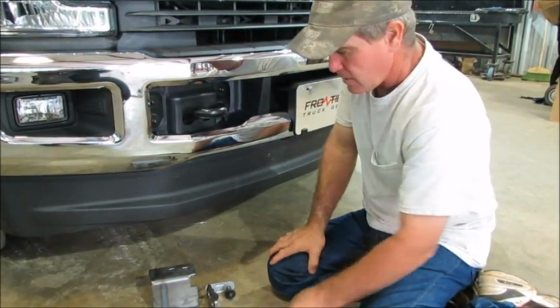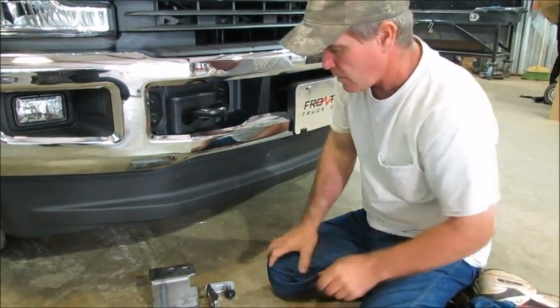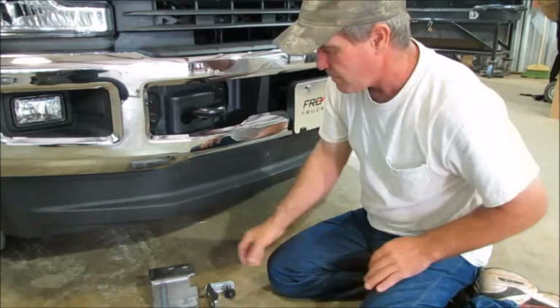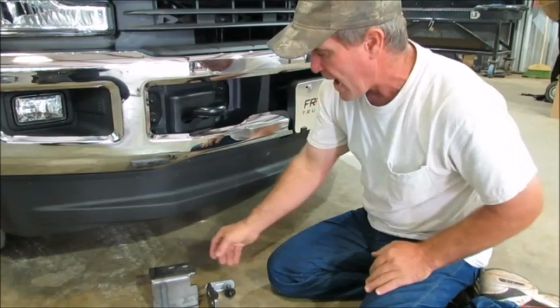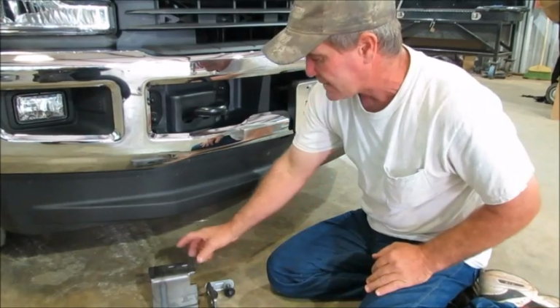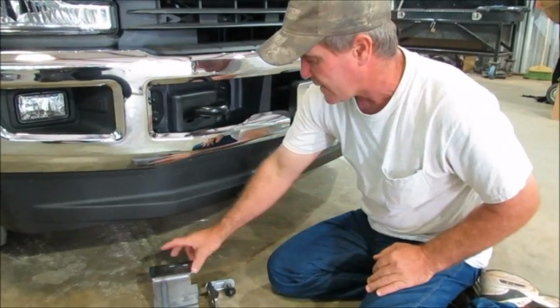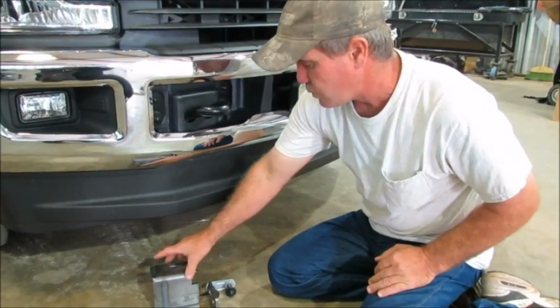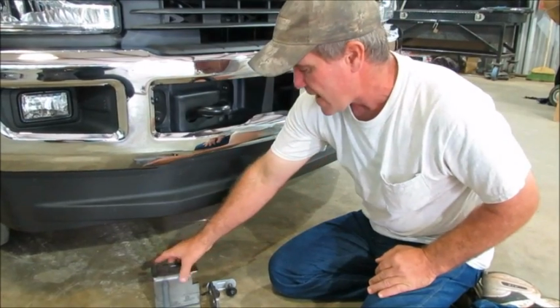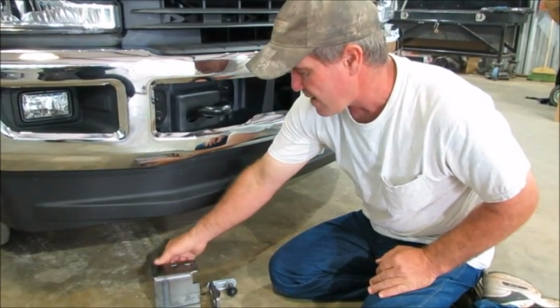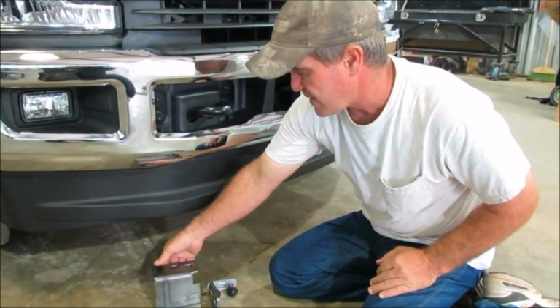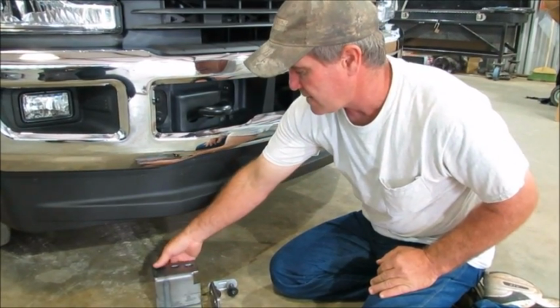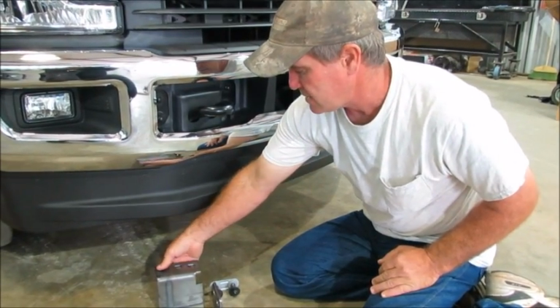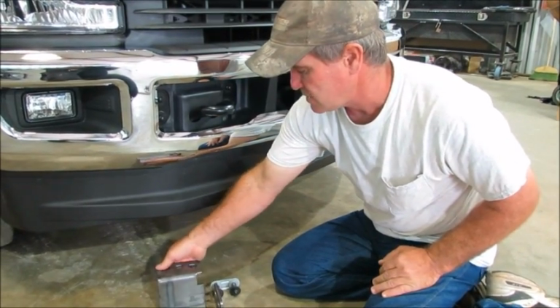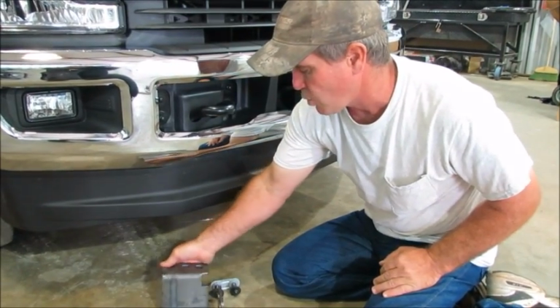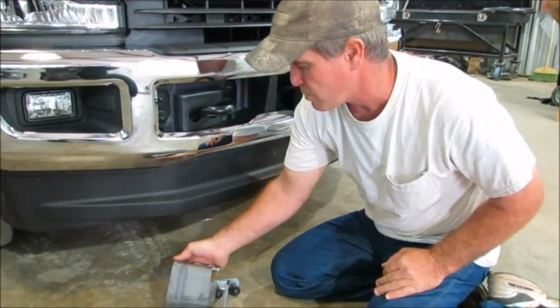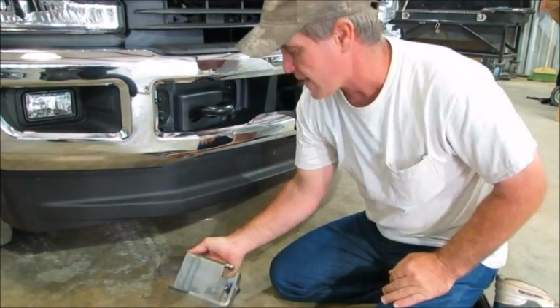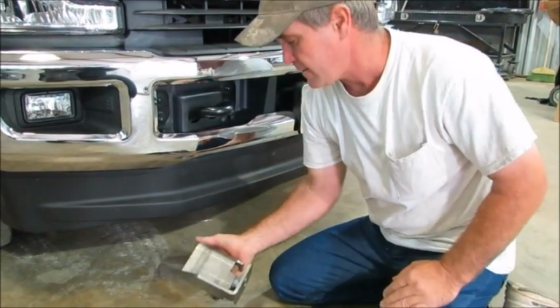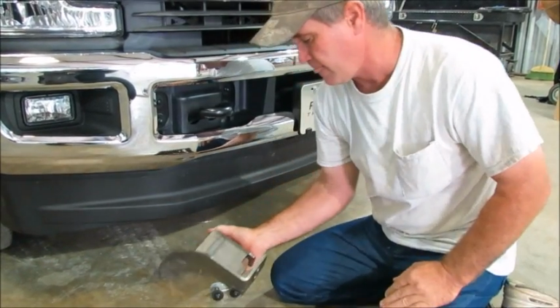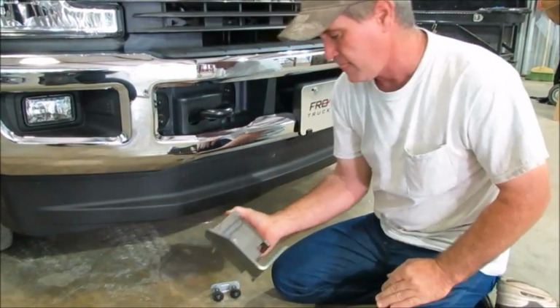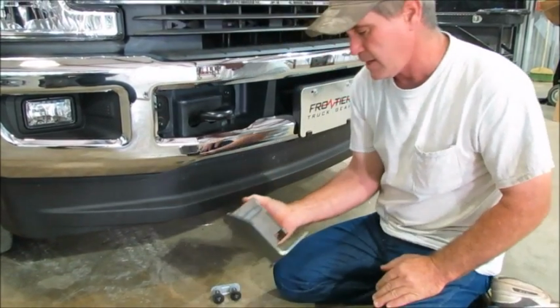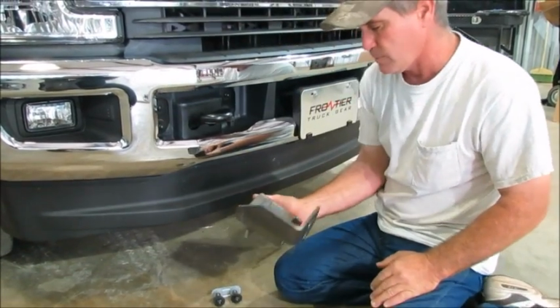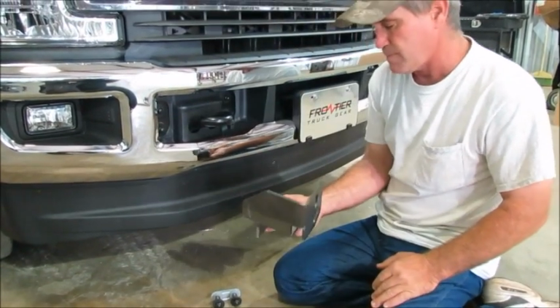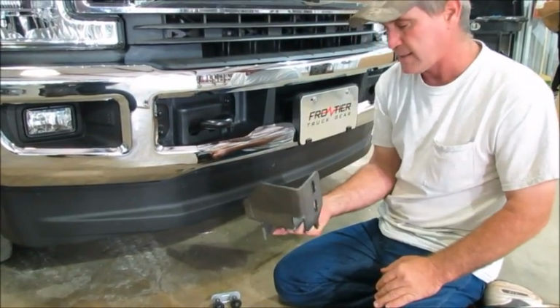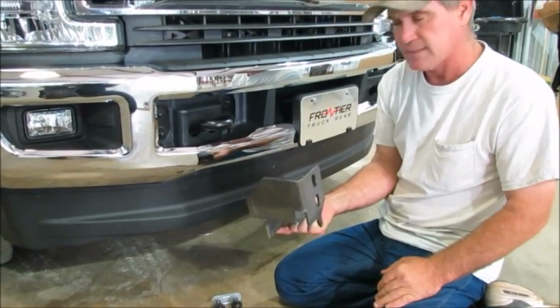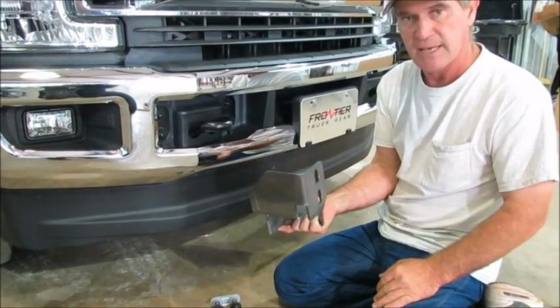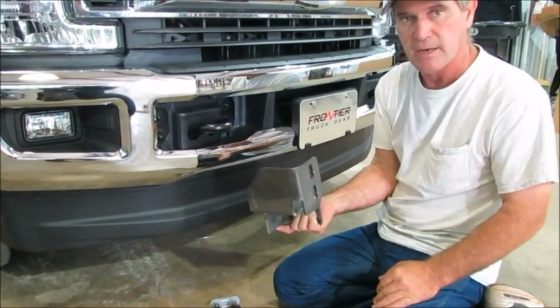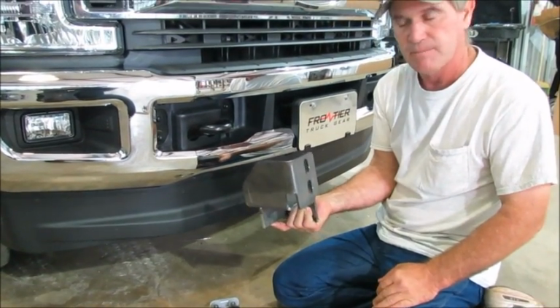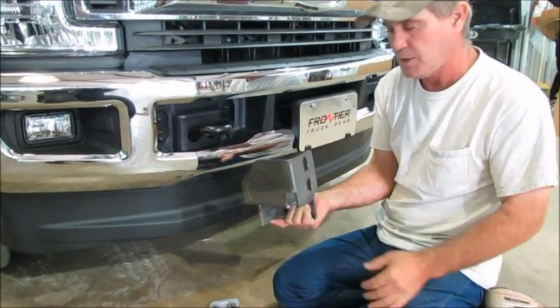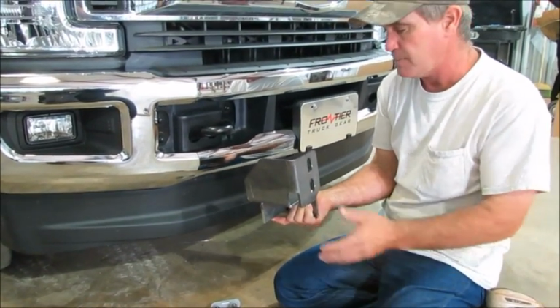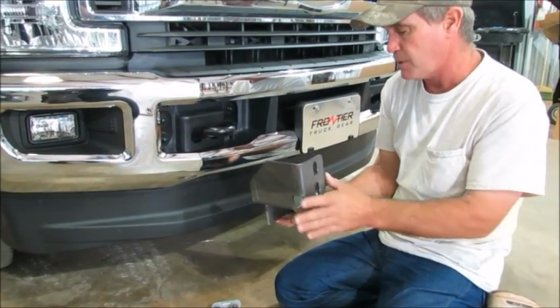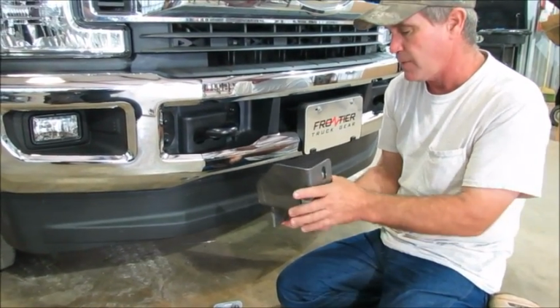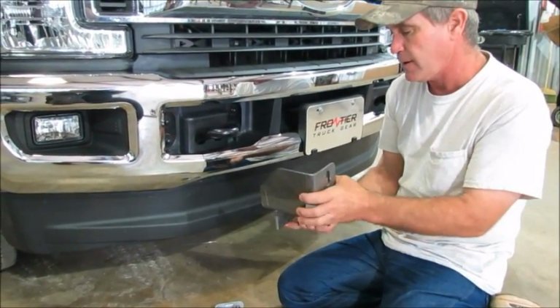On the back side we have a support bracket that helps back this thing up. You need to put it on there.